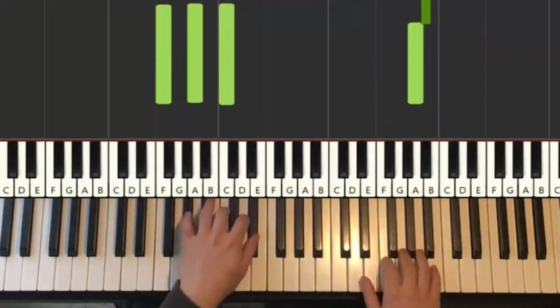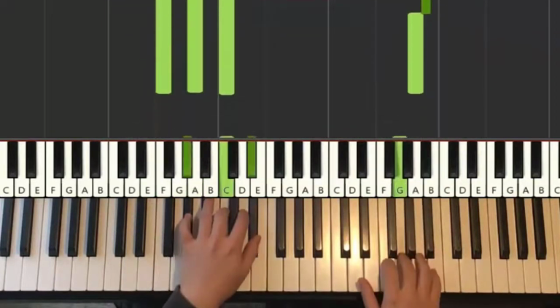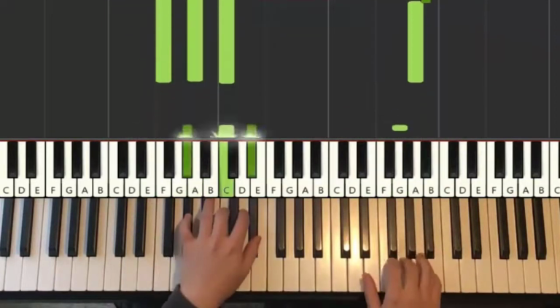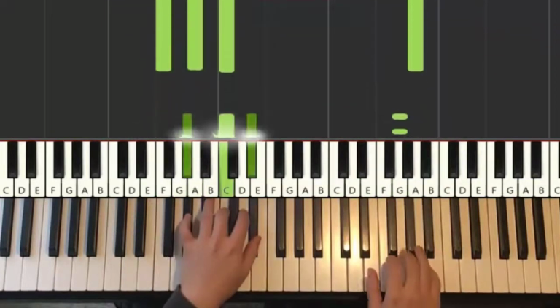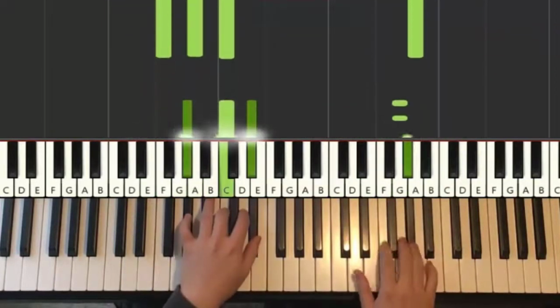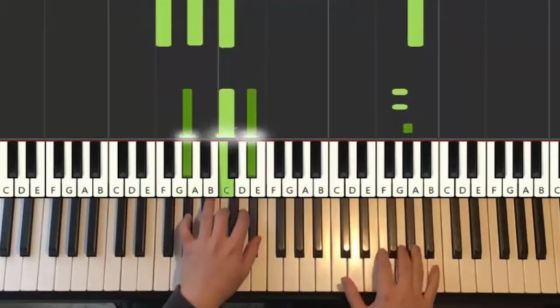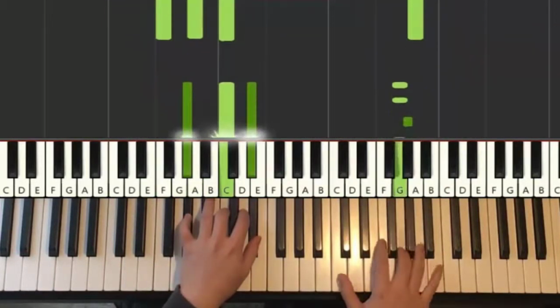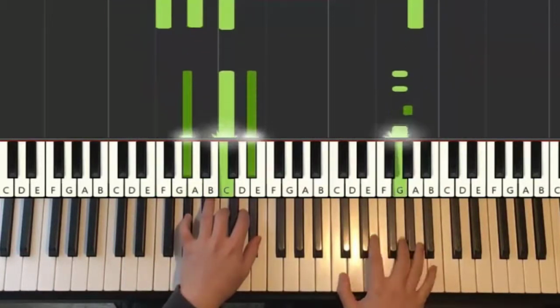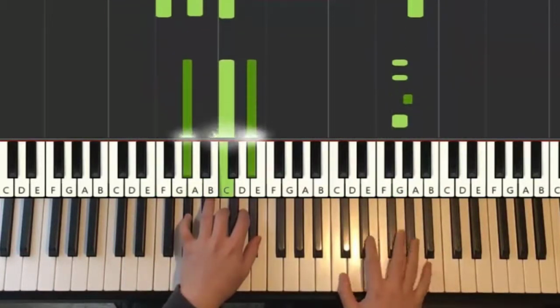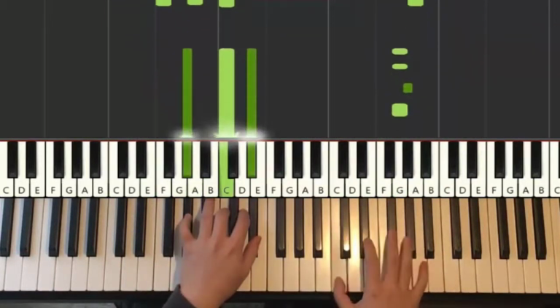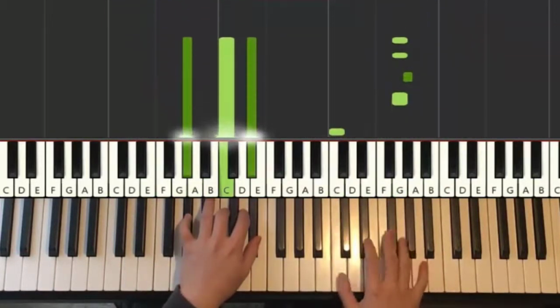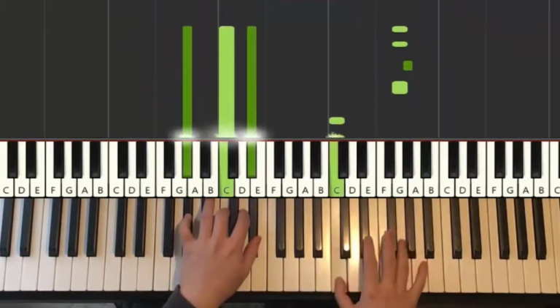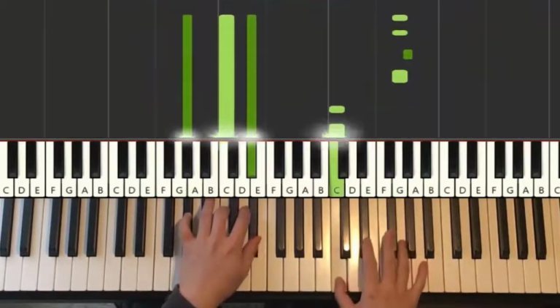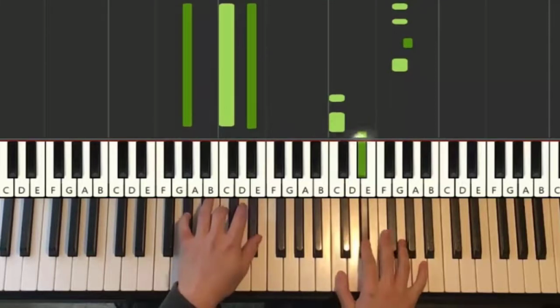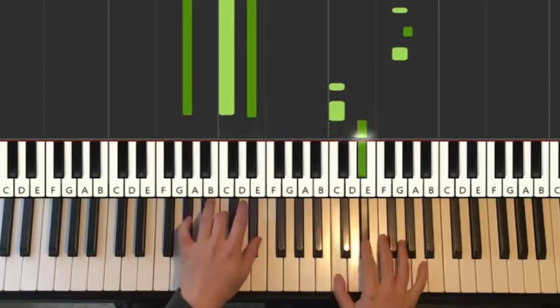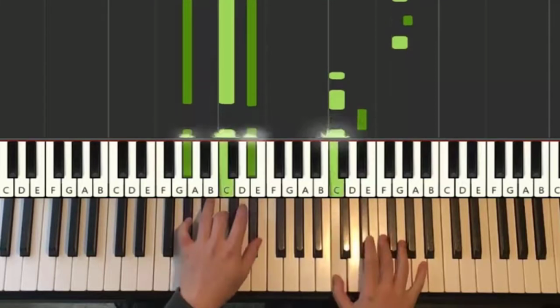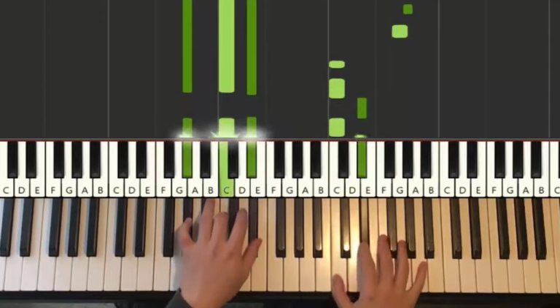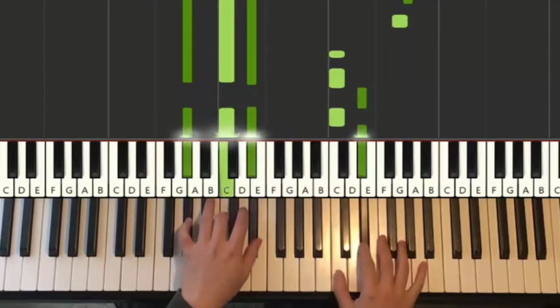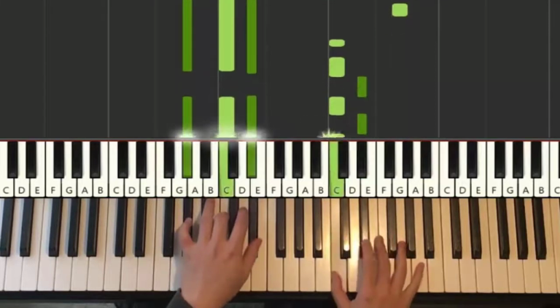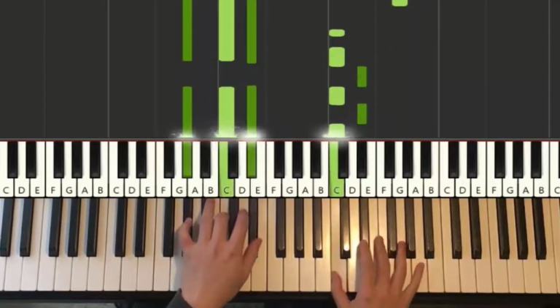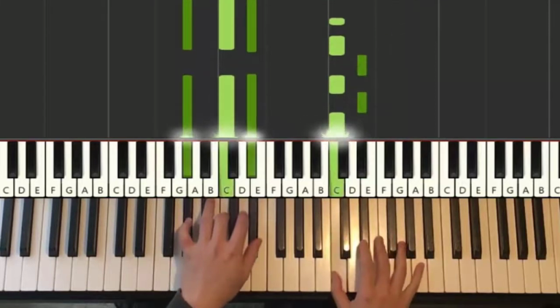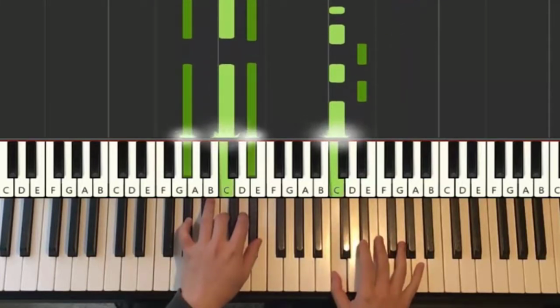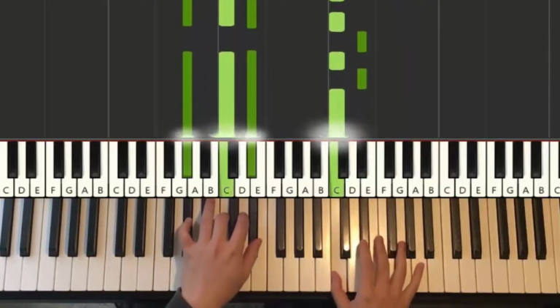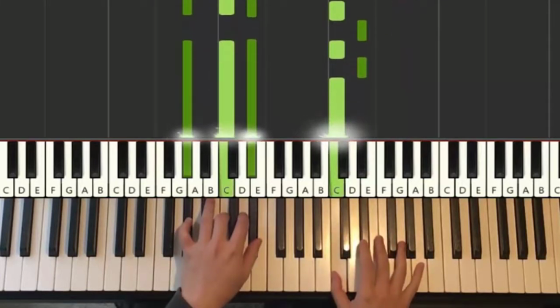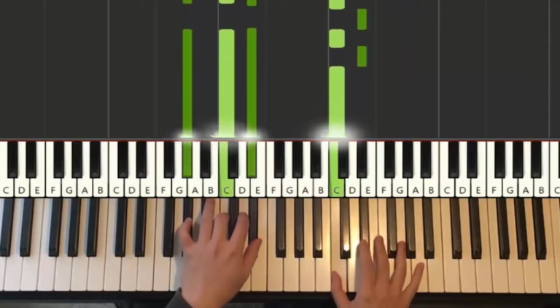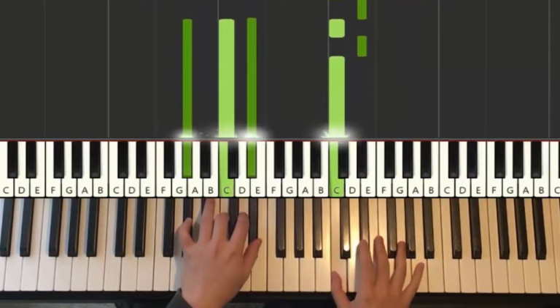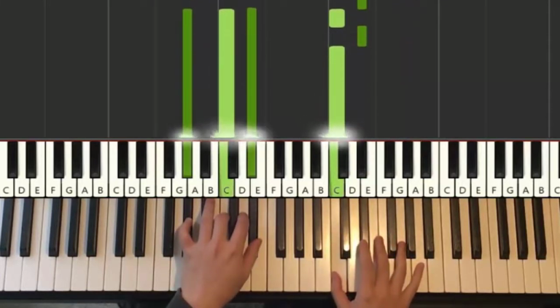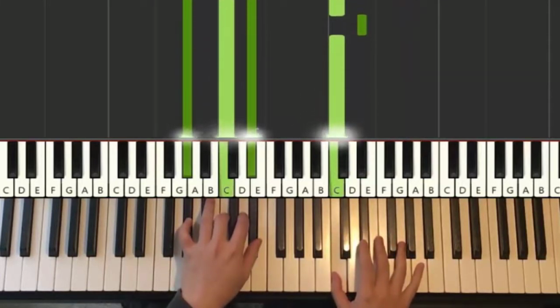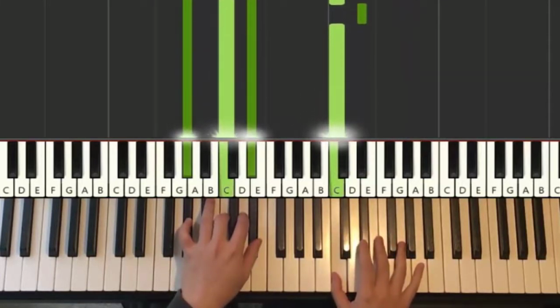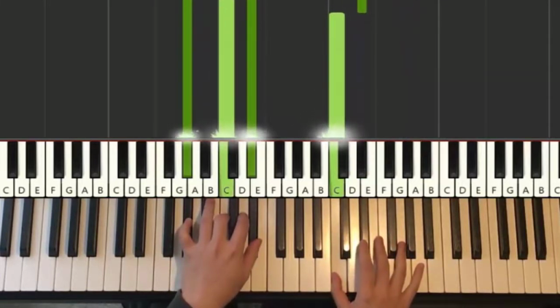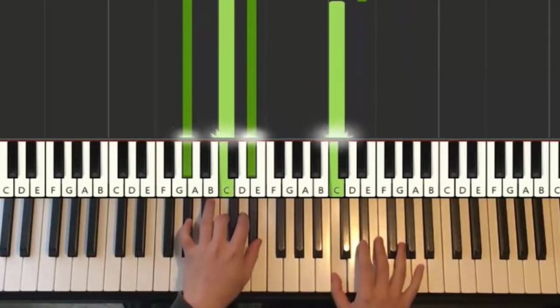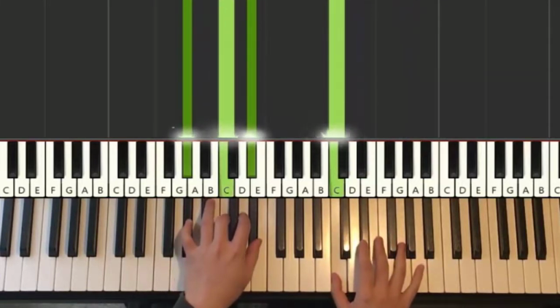Cm up. Cm up. Cm up. Yeah, and that's that.